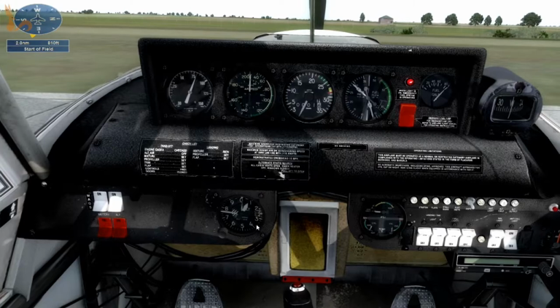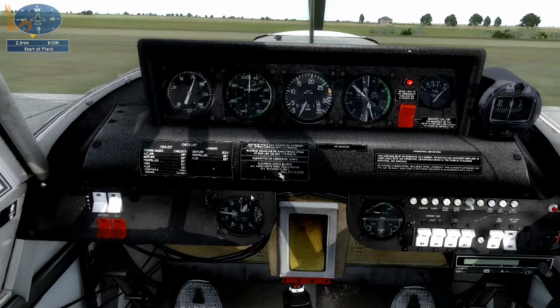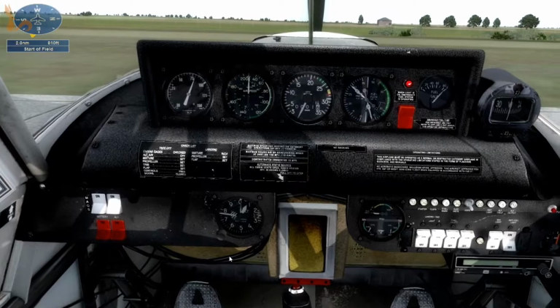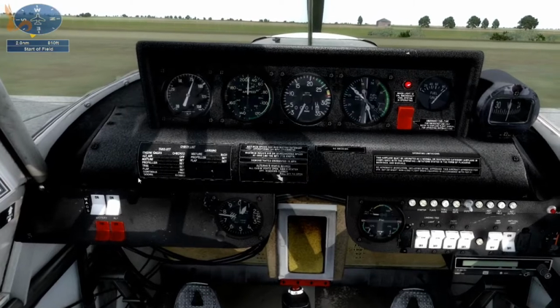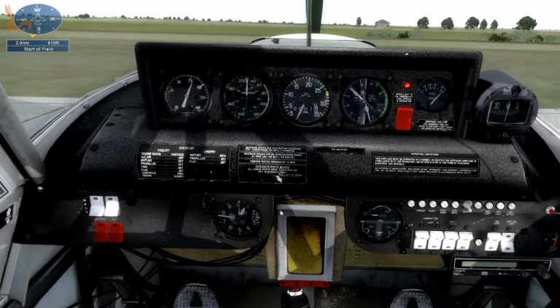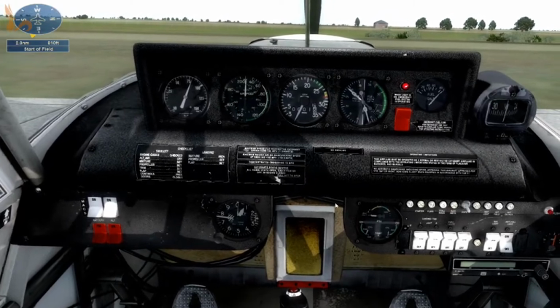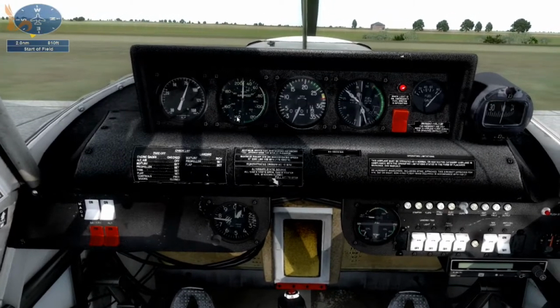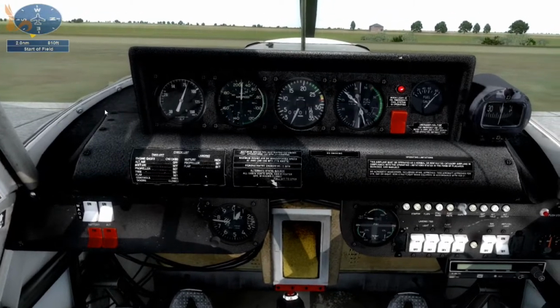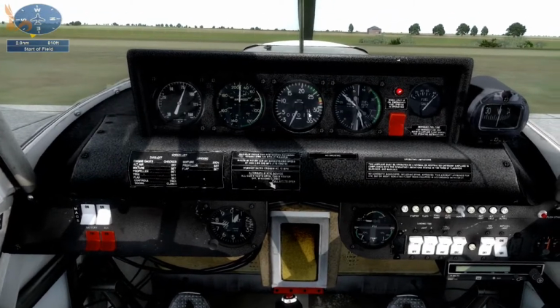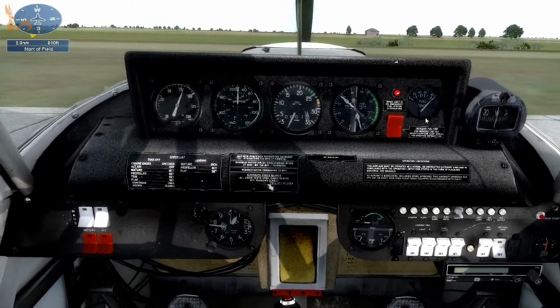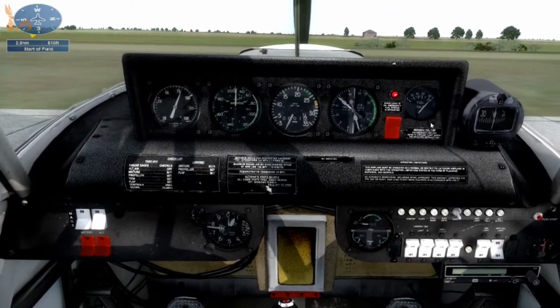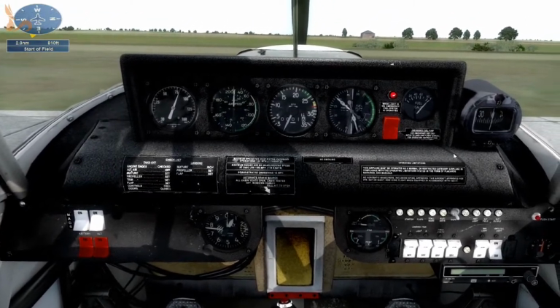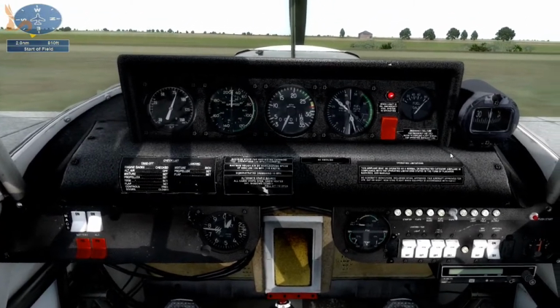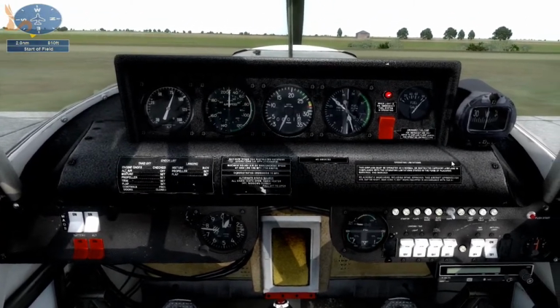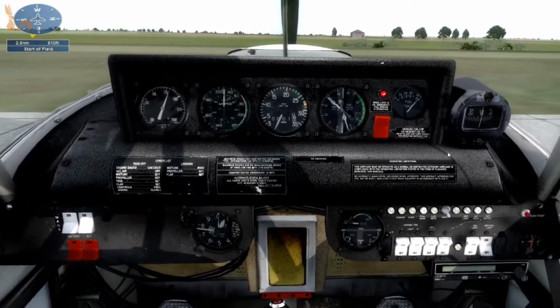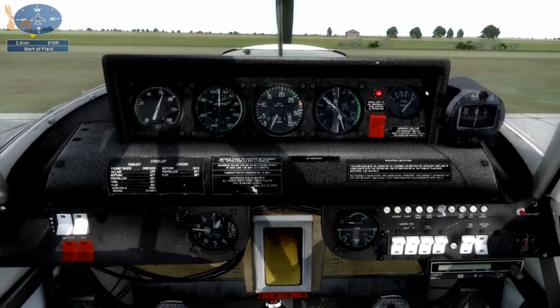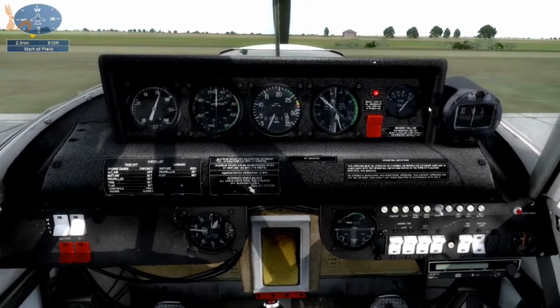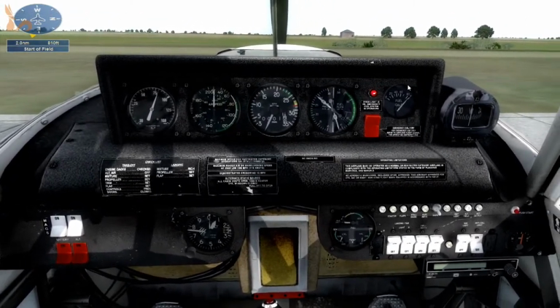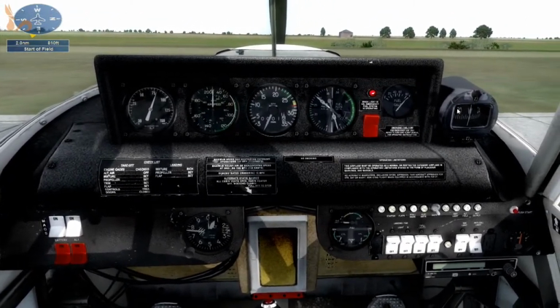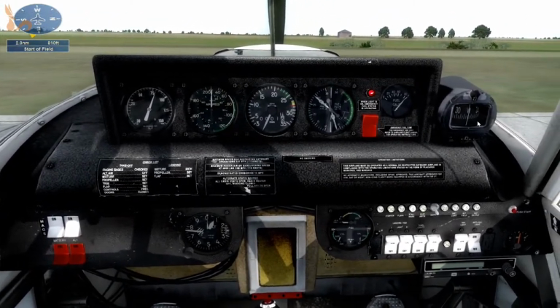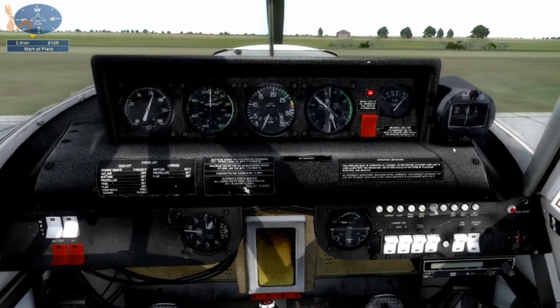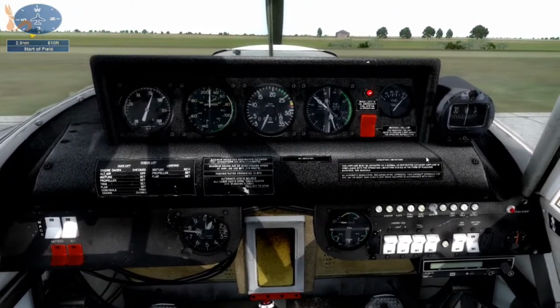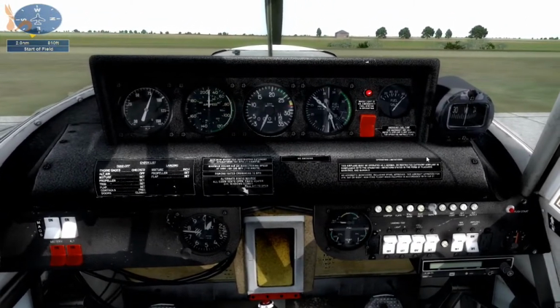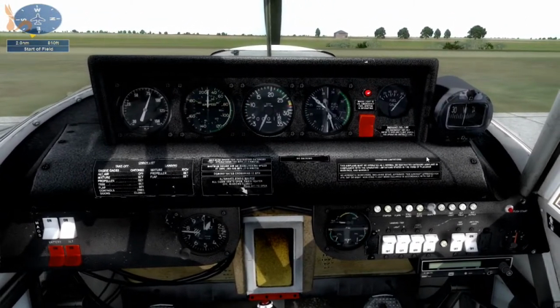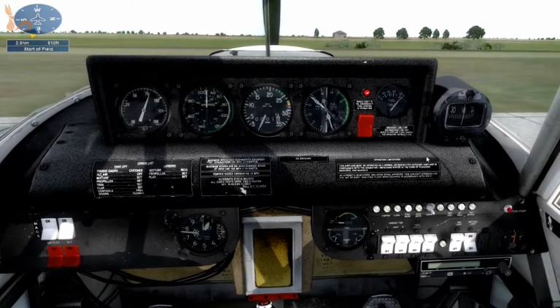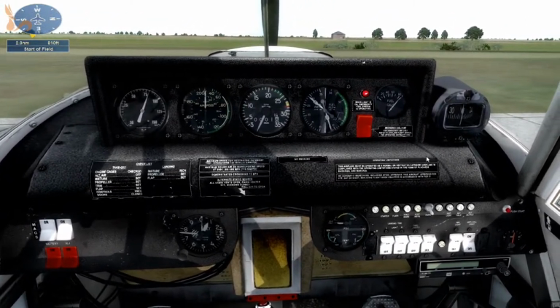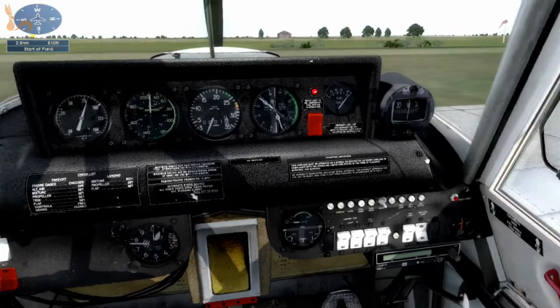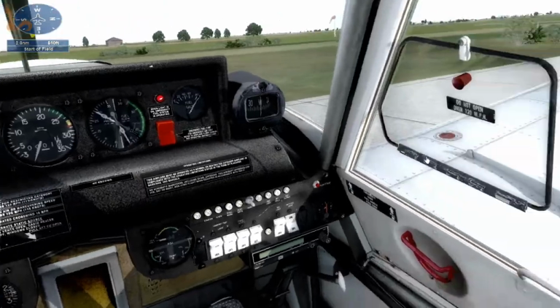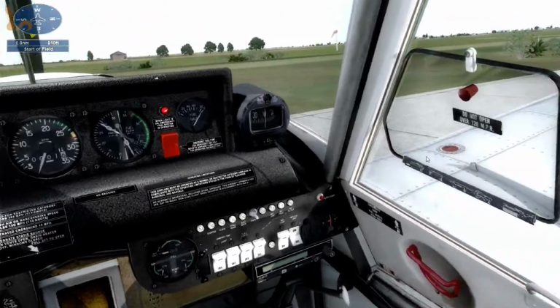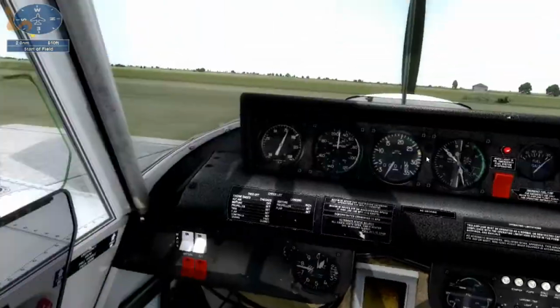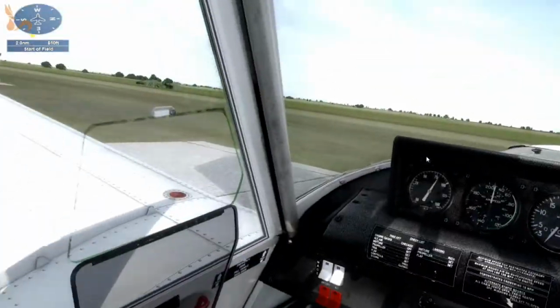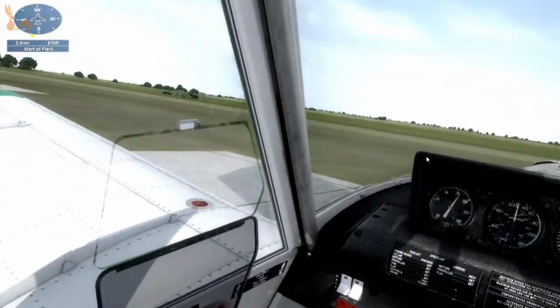Mags on. Altitude is set. Full fuel. Nothing else to set there. We're good to go.